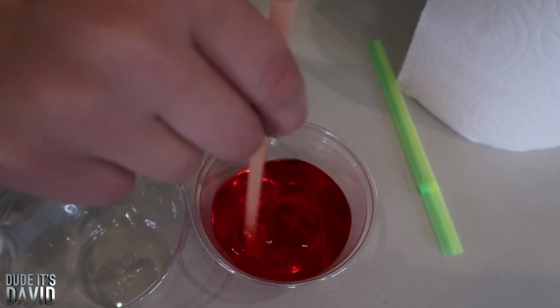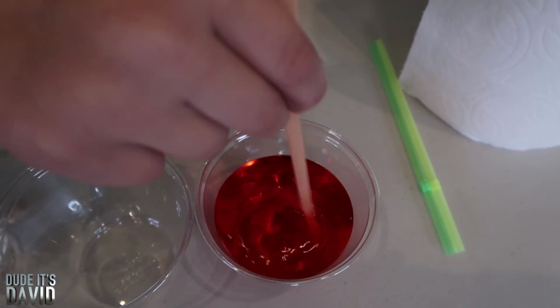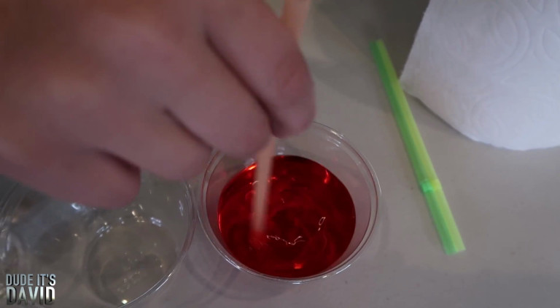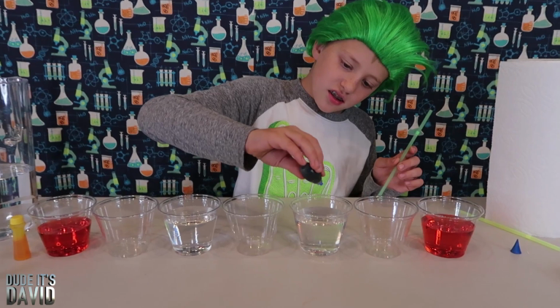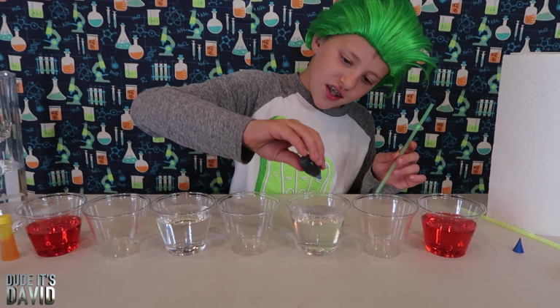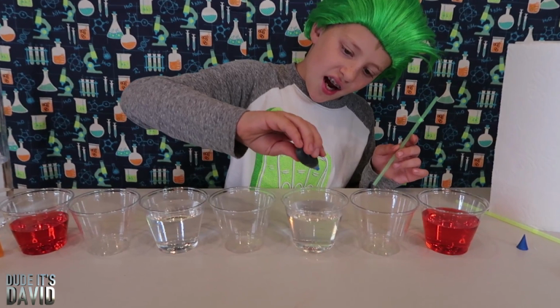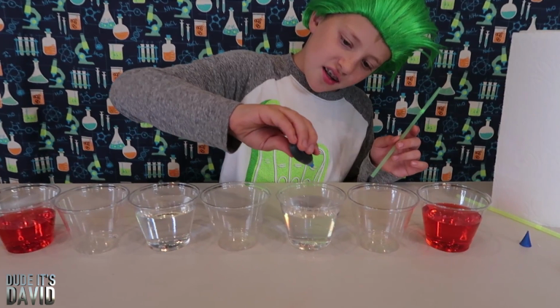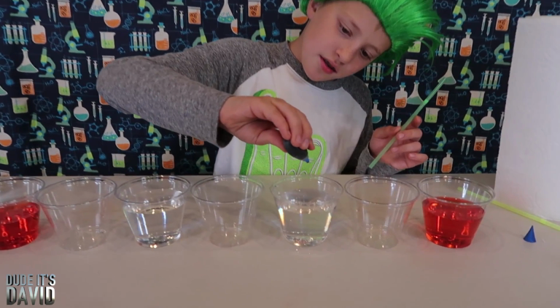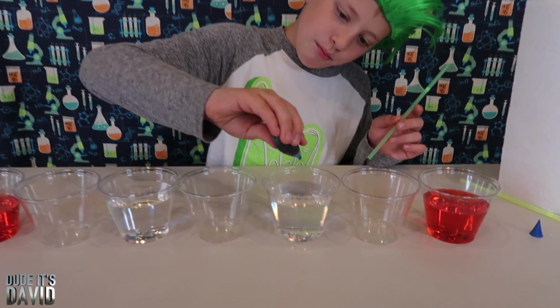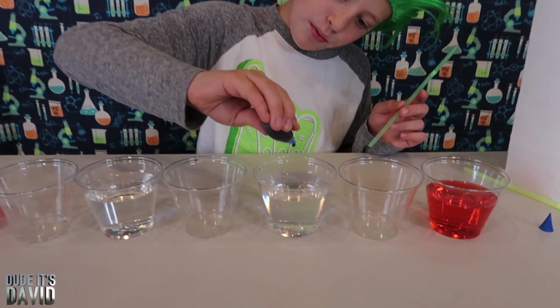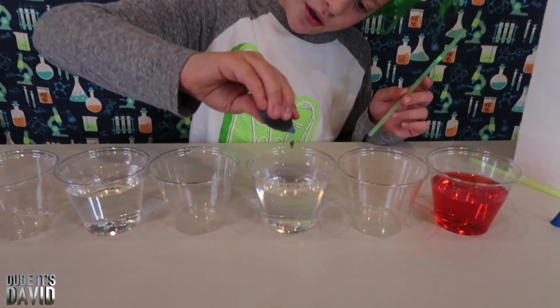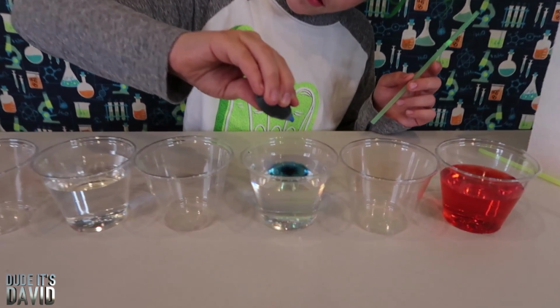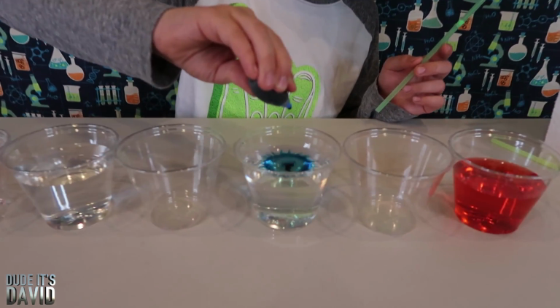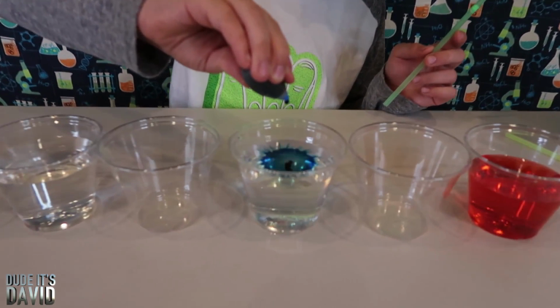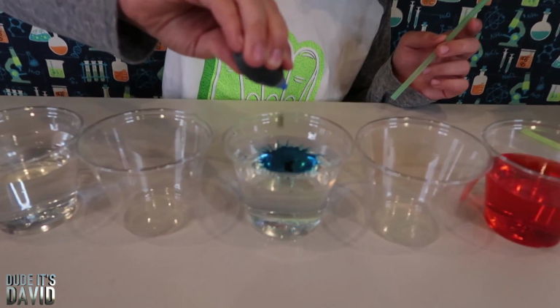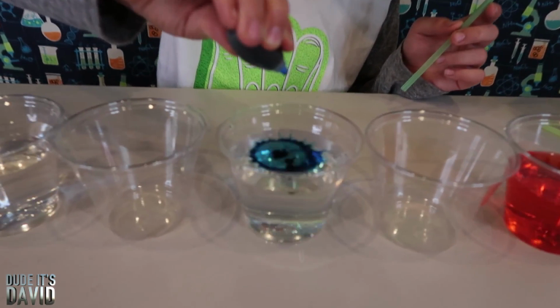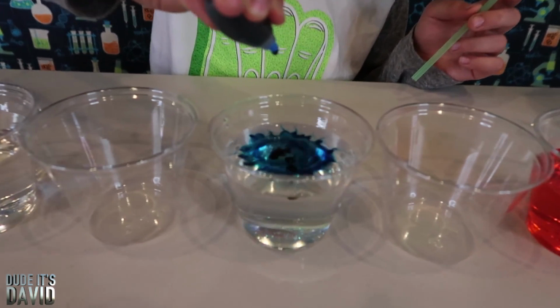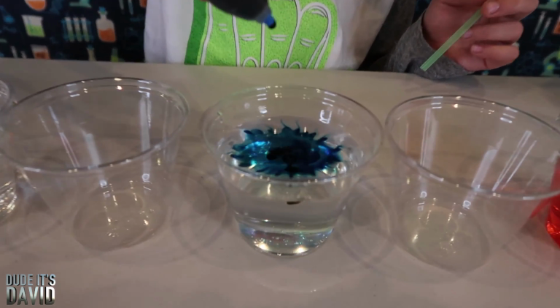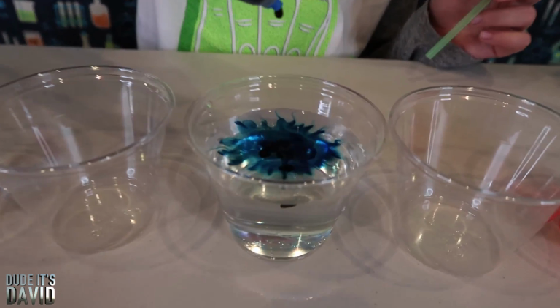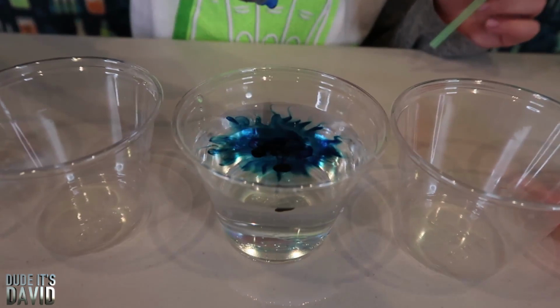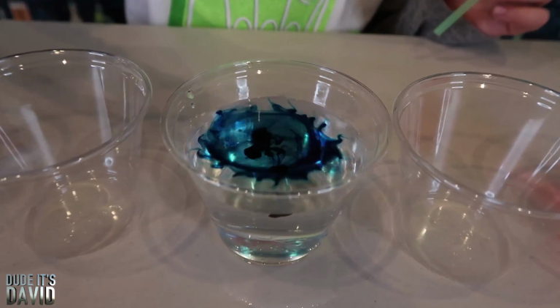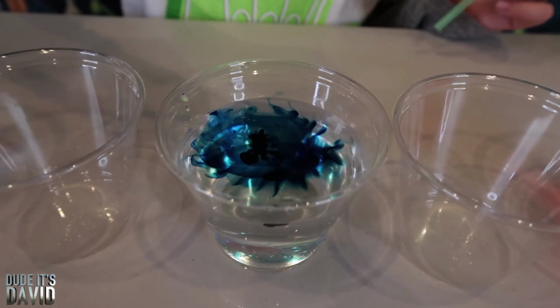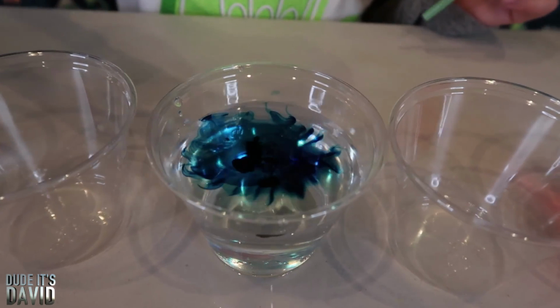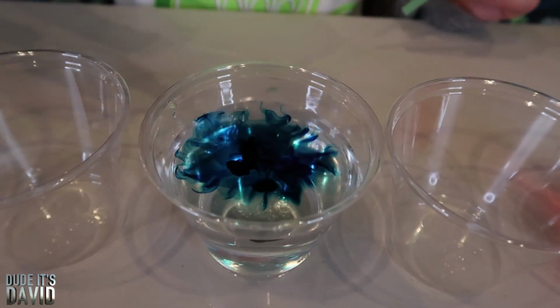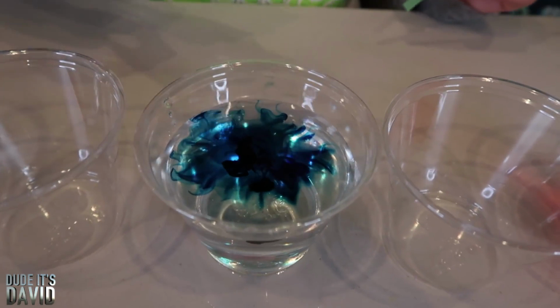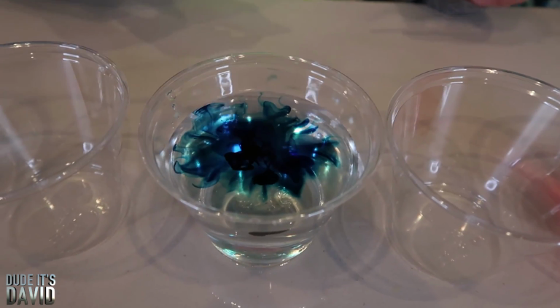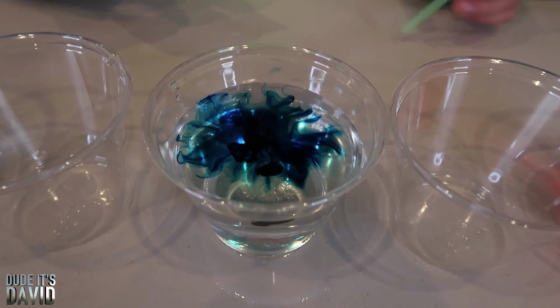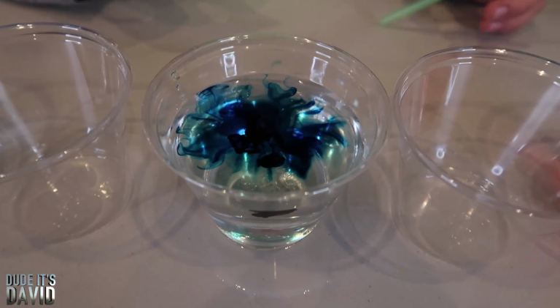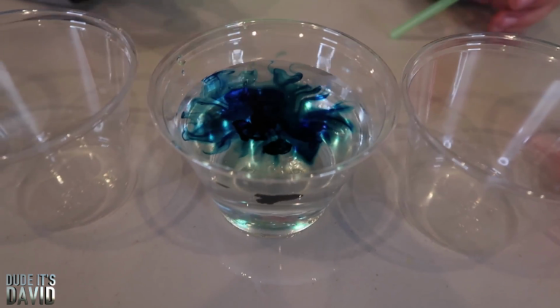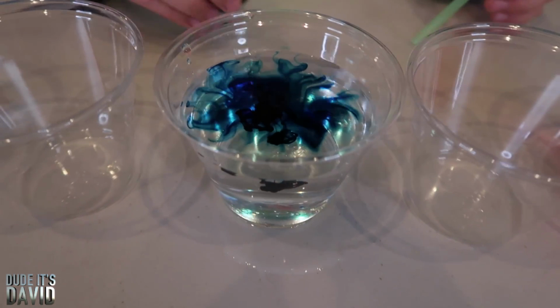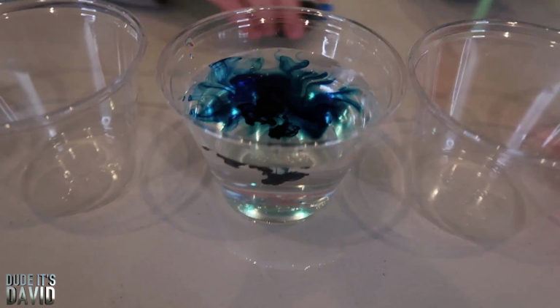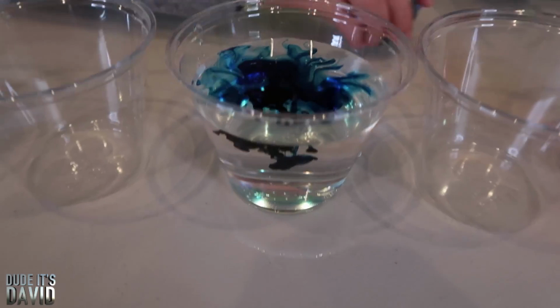I'm going to add some food coloring. Whoa, that really looks cool.